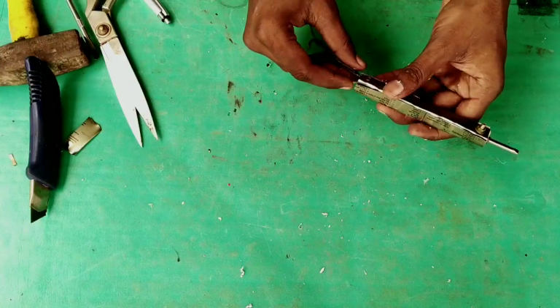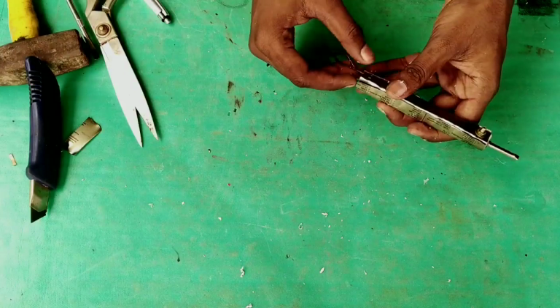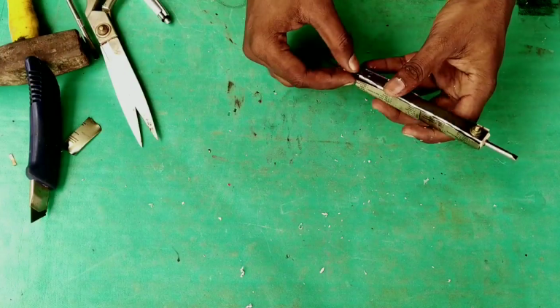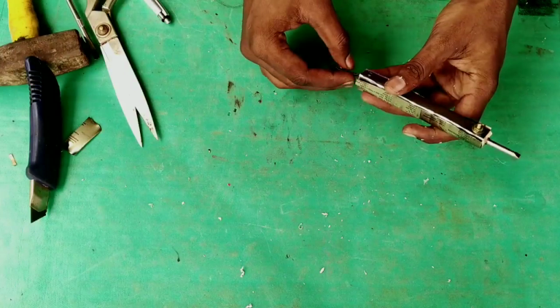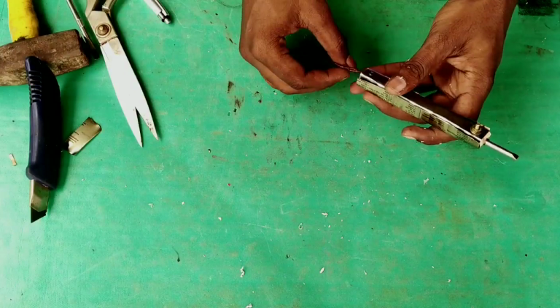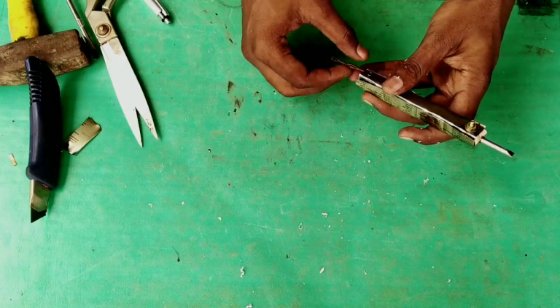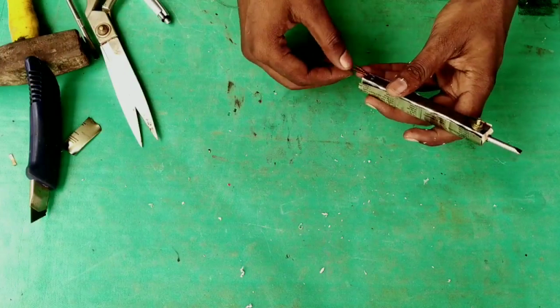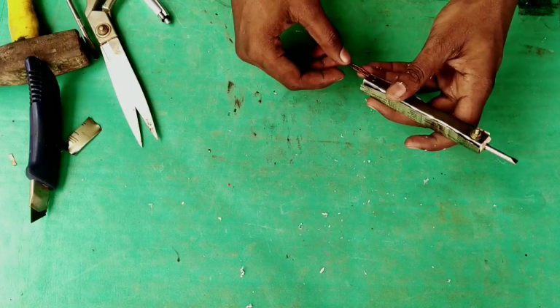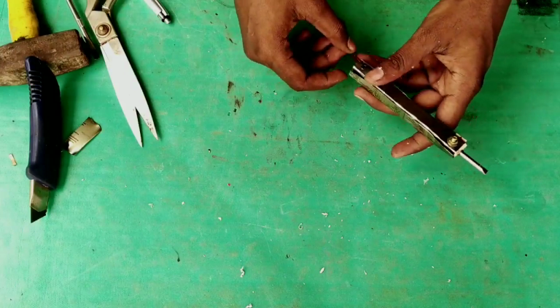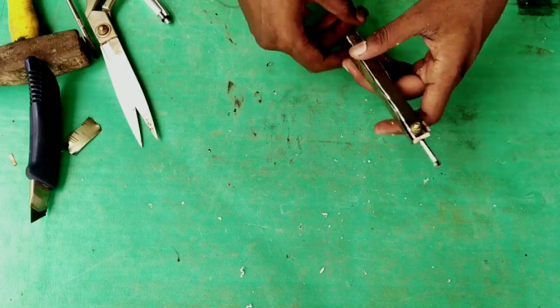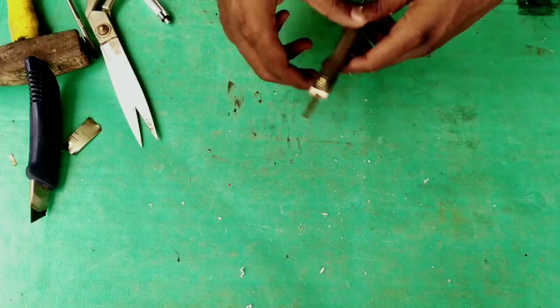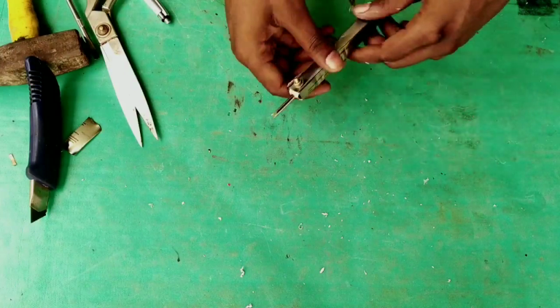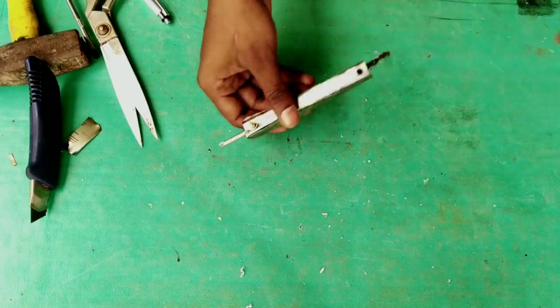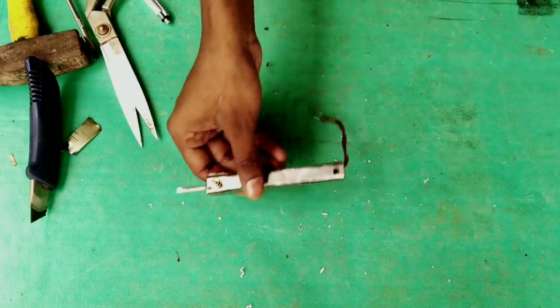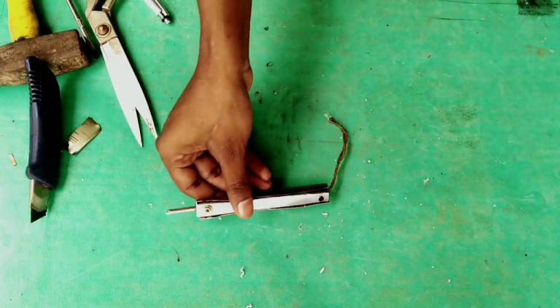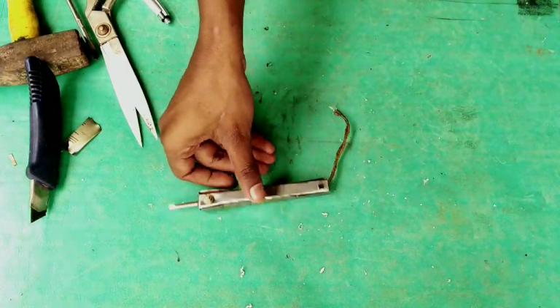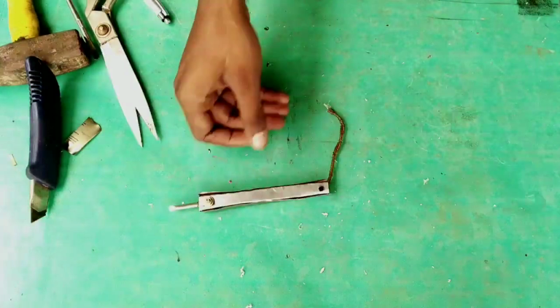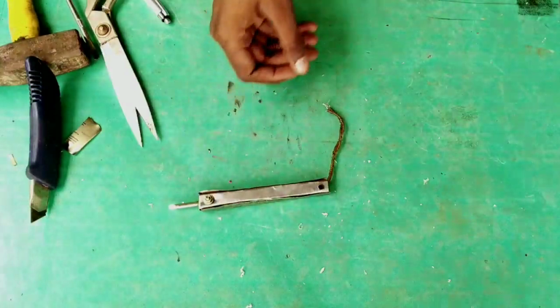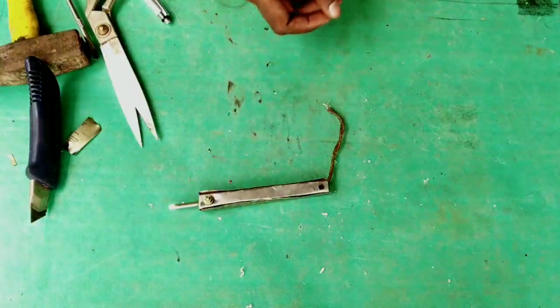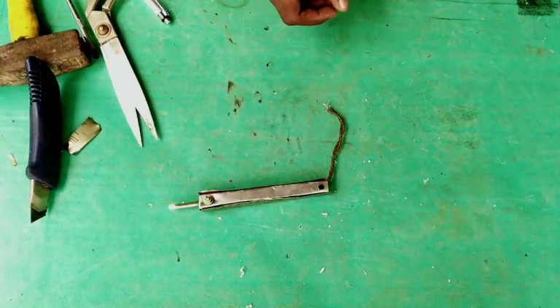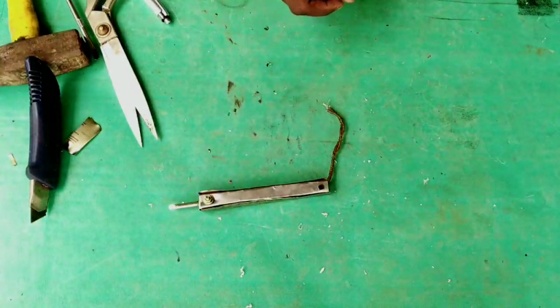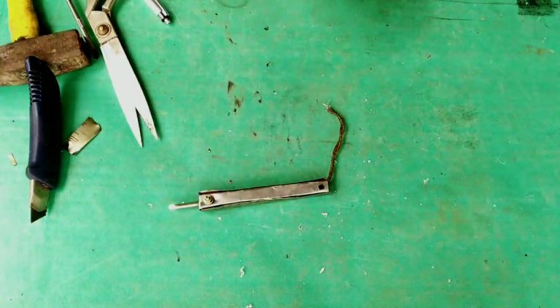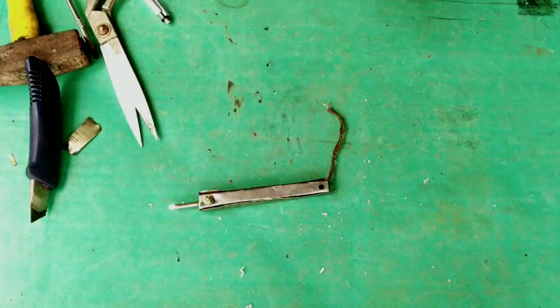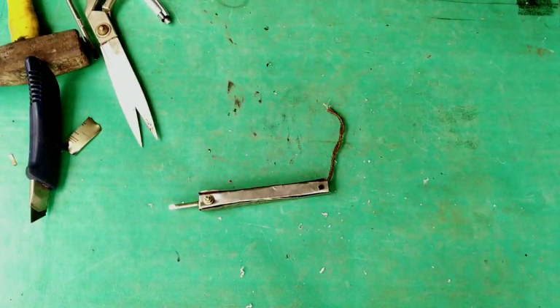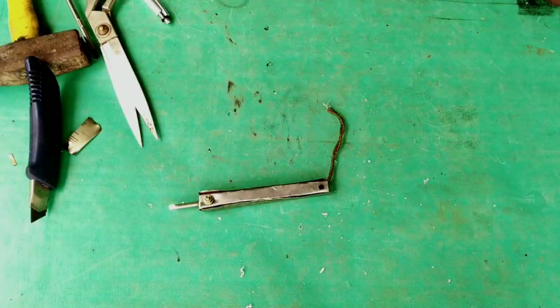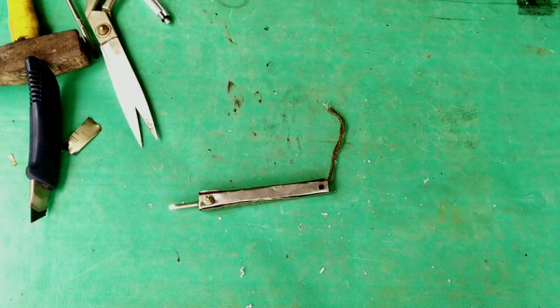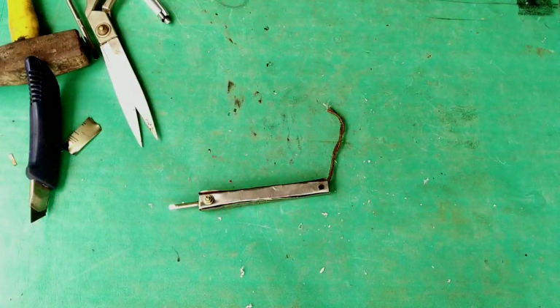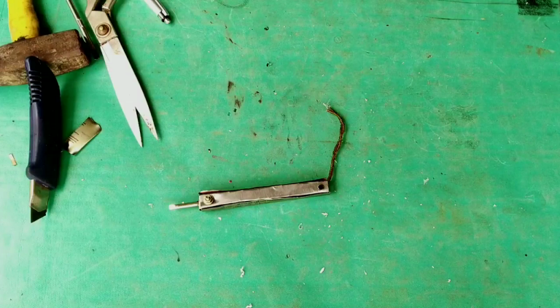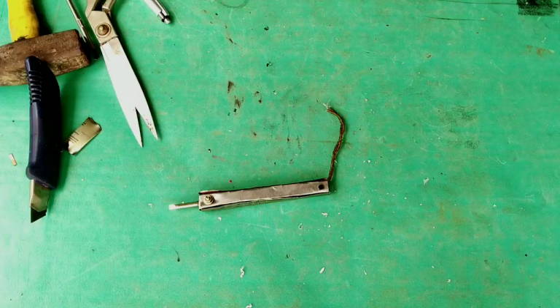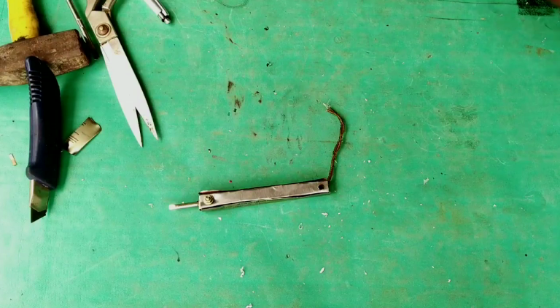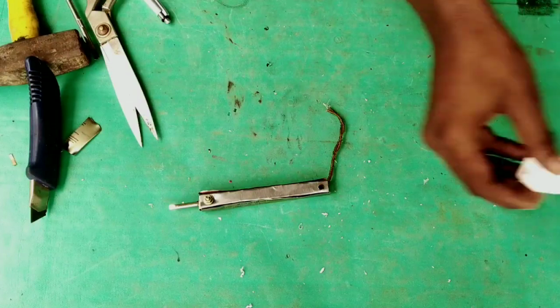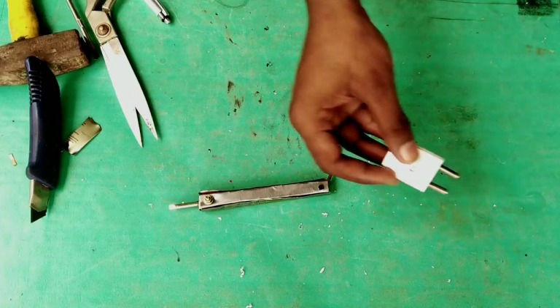Finally, we have a heating element. Now let's get ready.